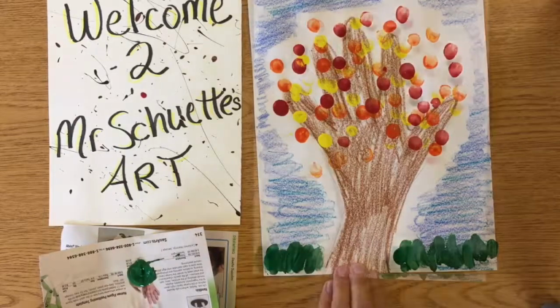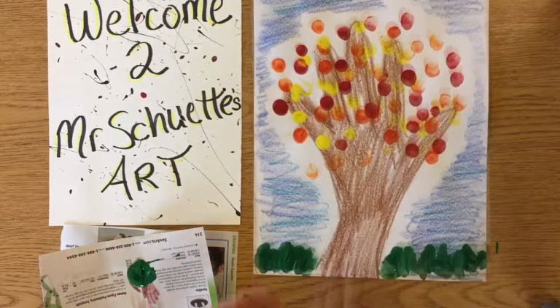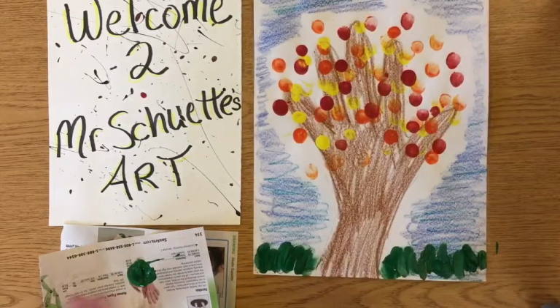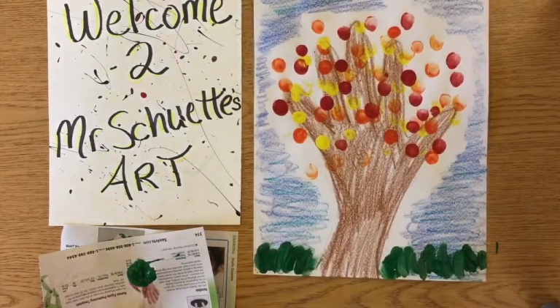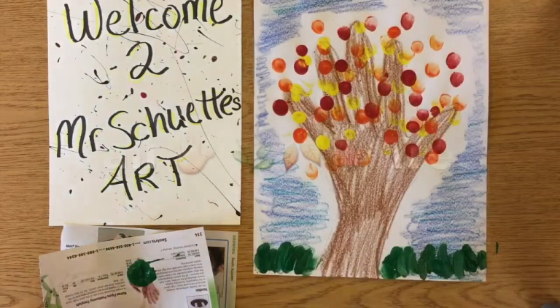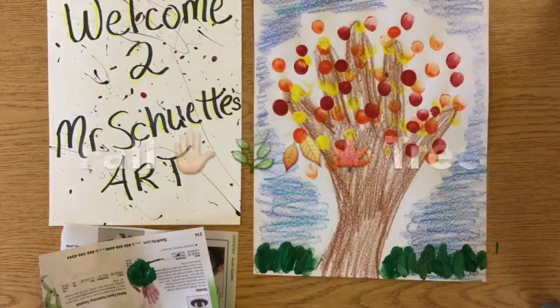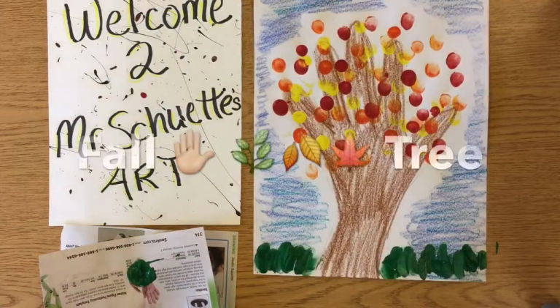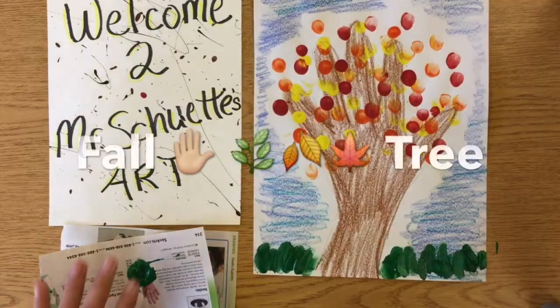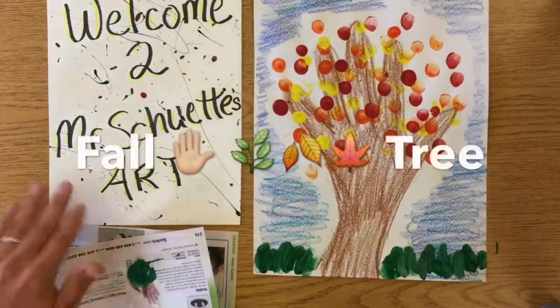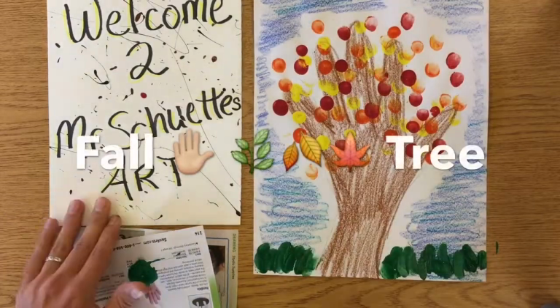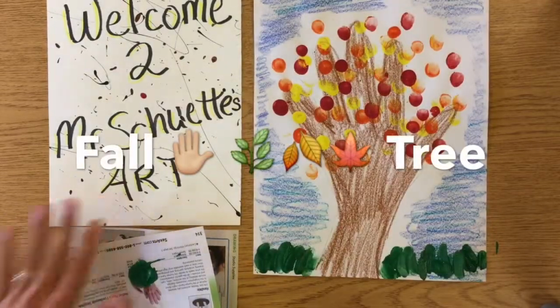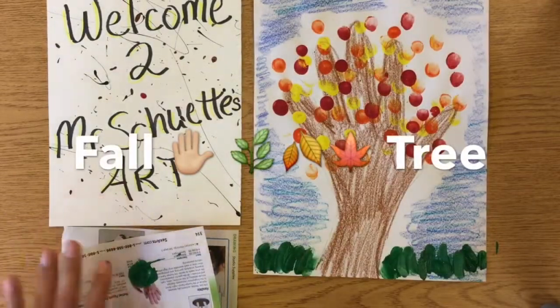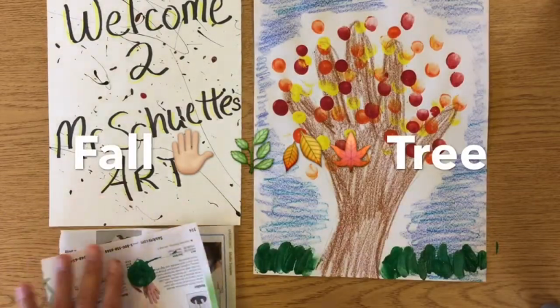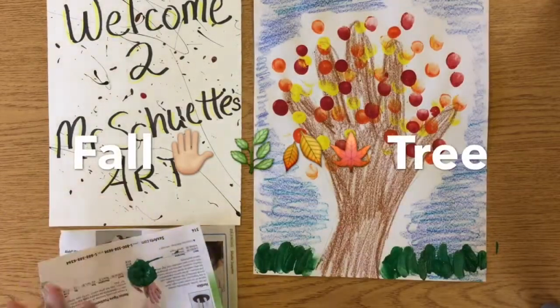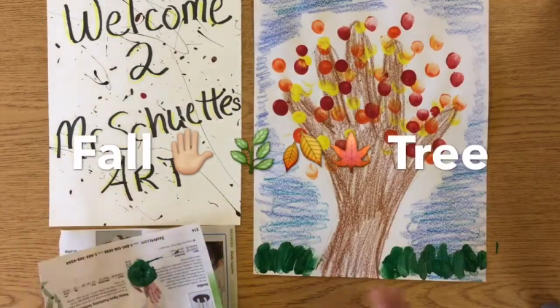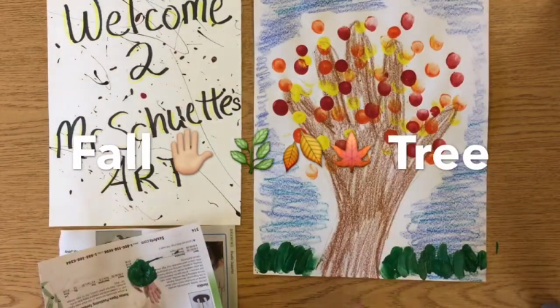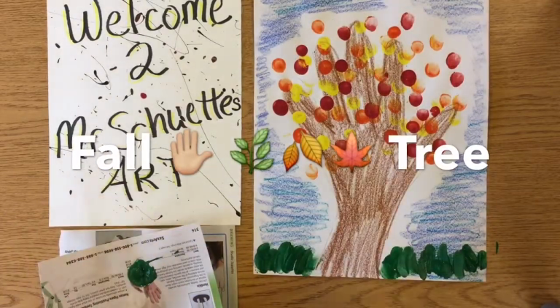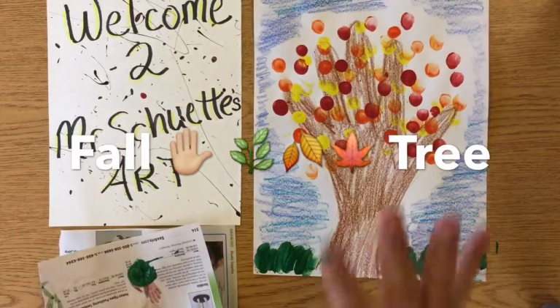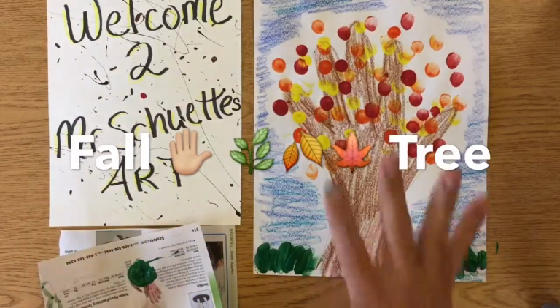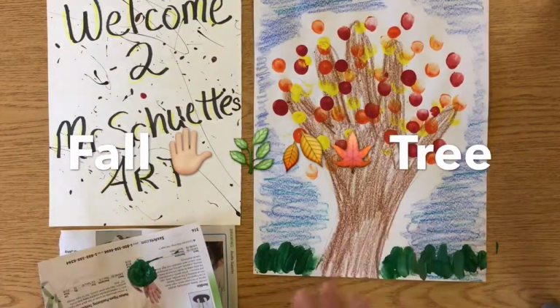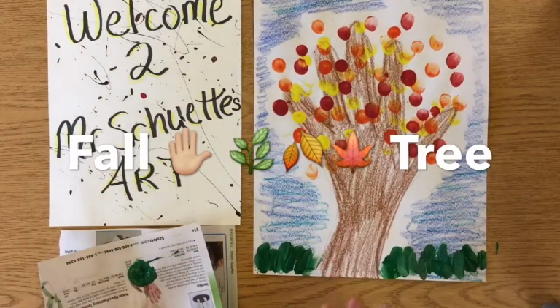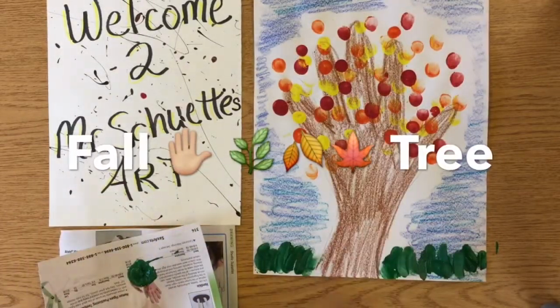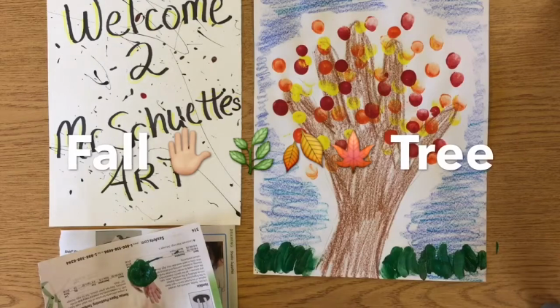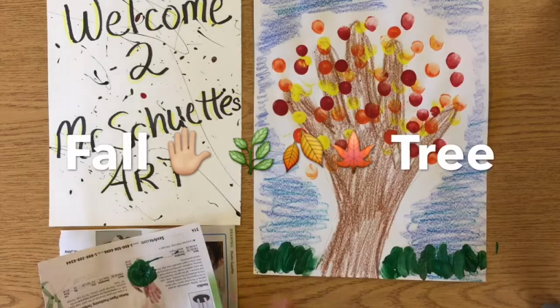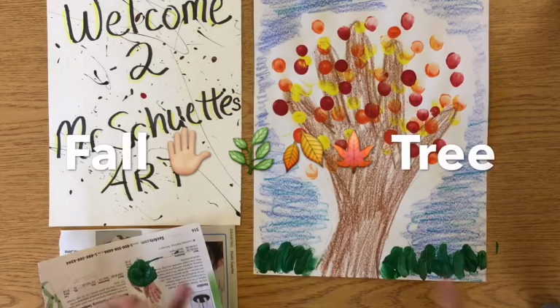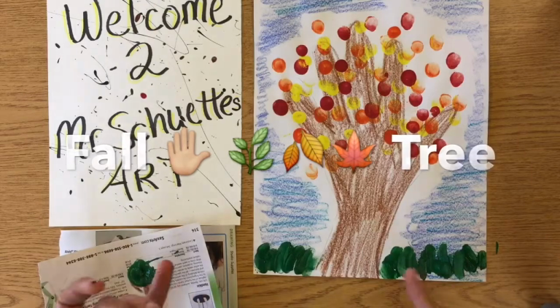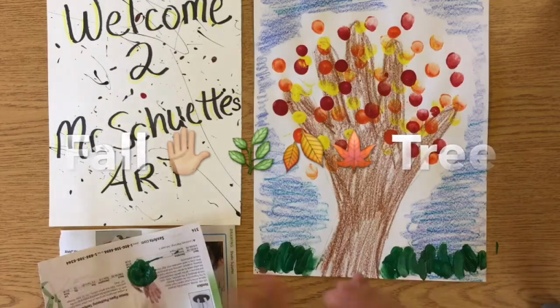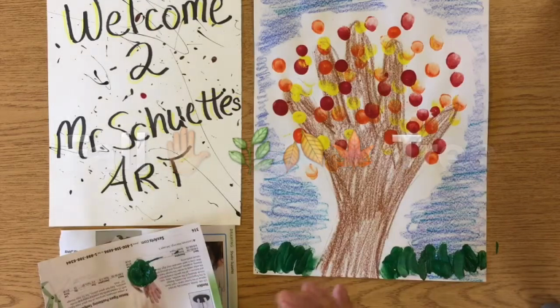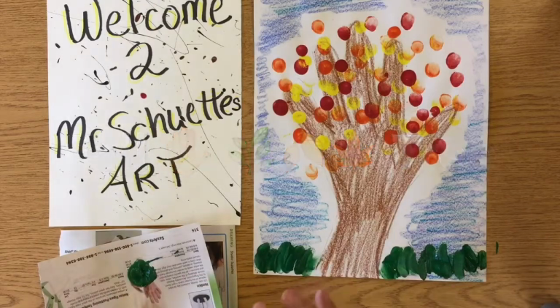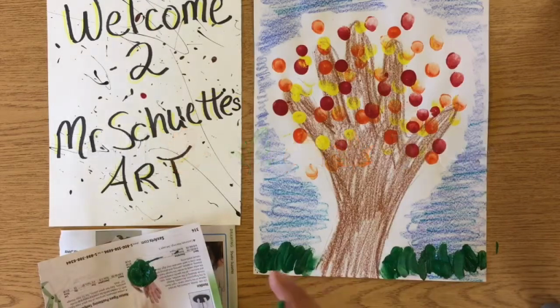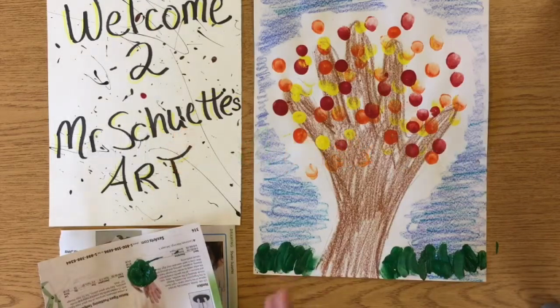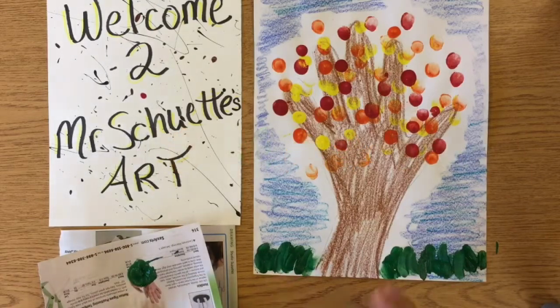Alright, so that's that — that's our little project for fall: a tree with leaves using a hand print and adding a little bit of grass in the background.